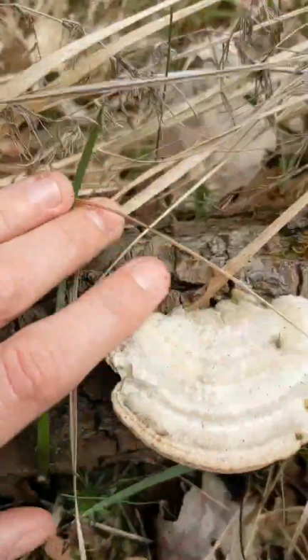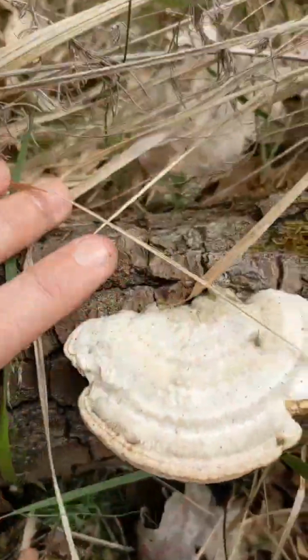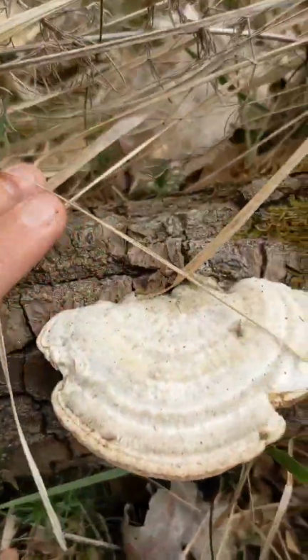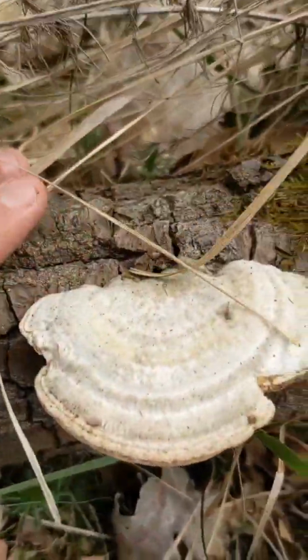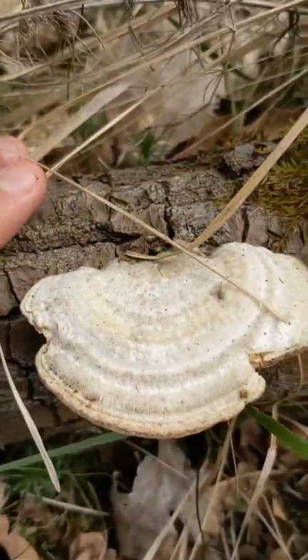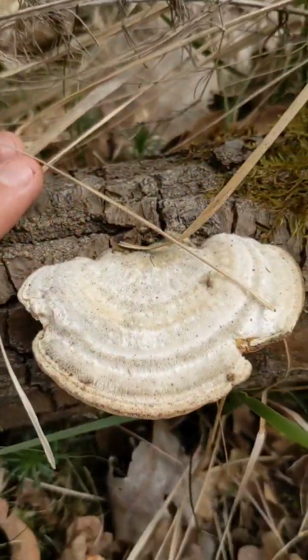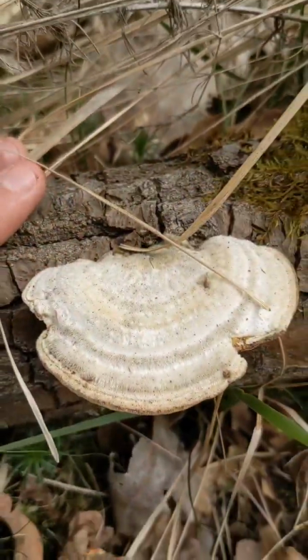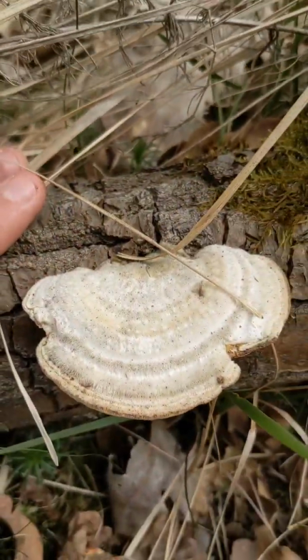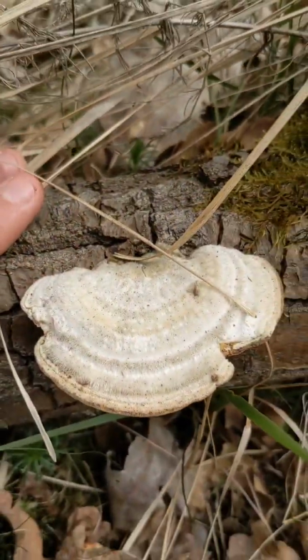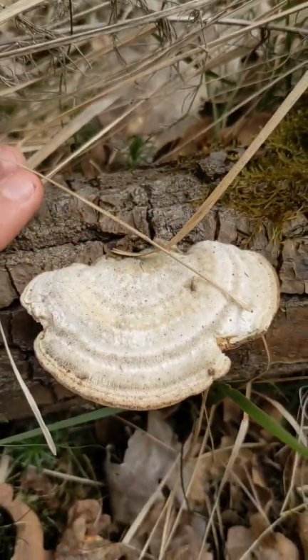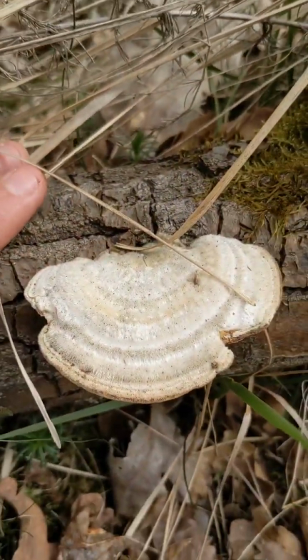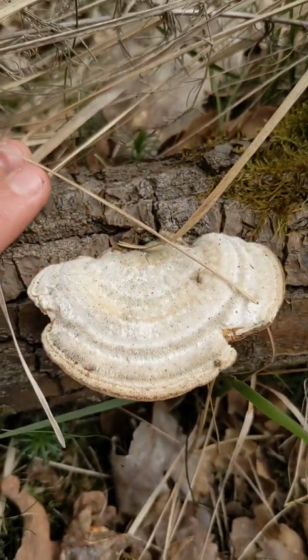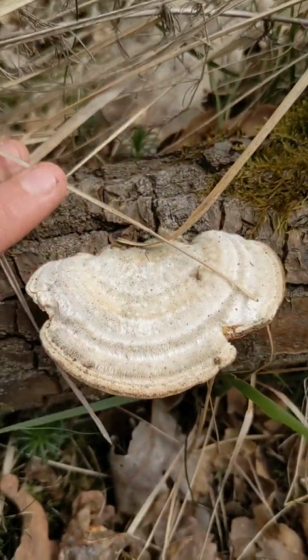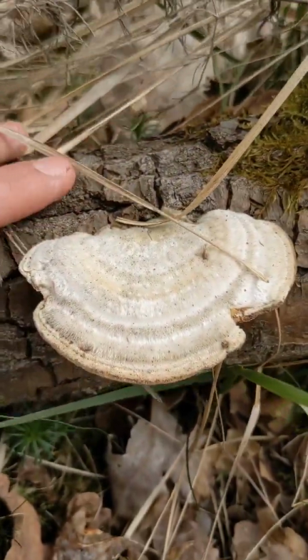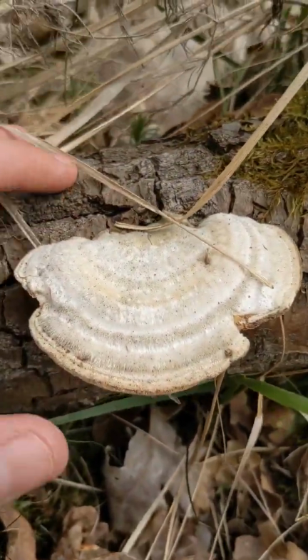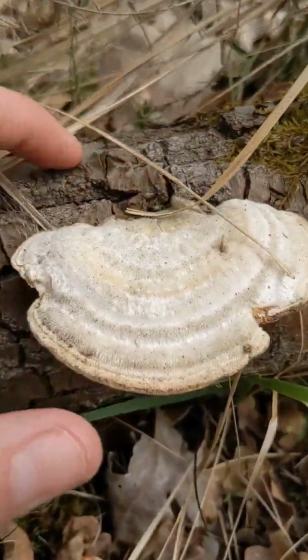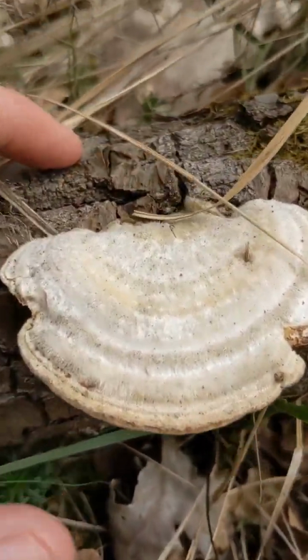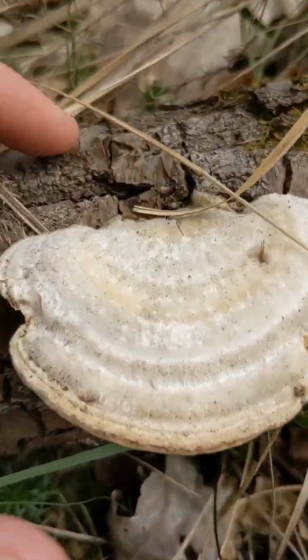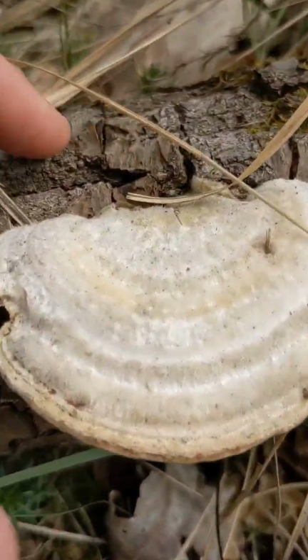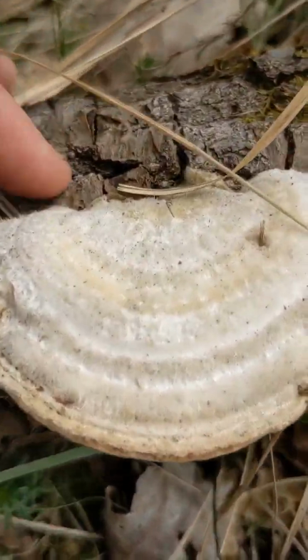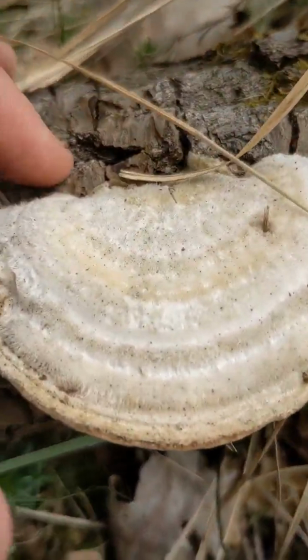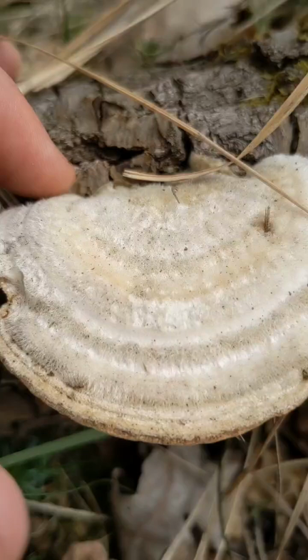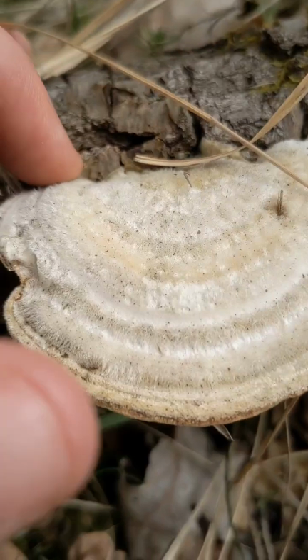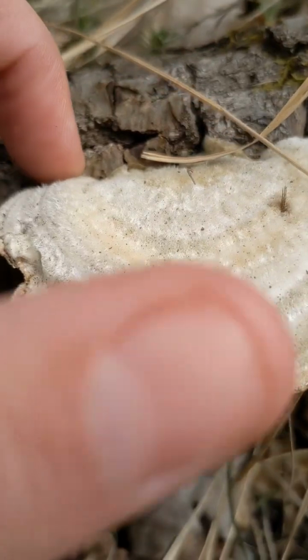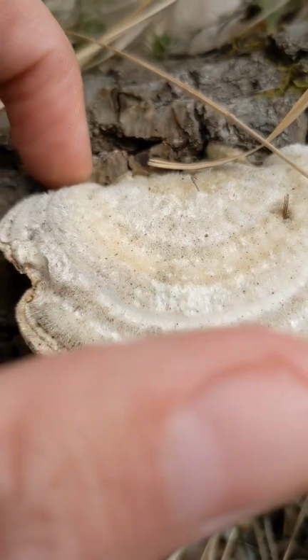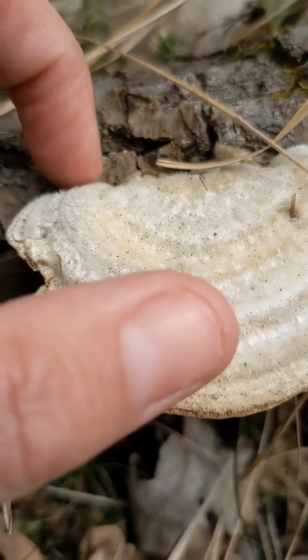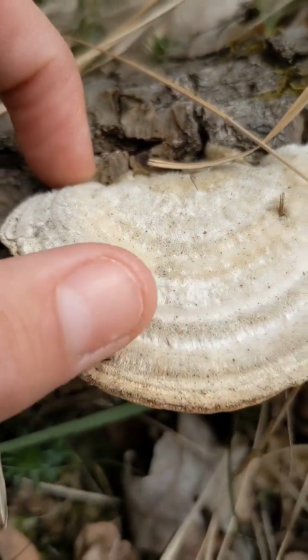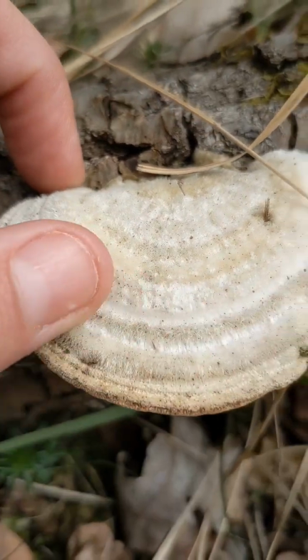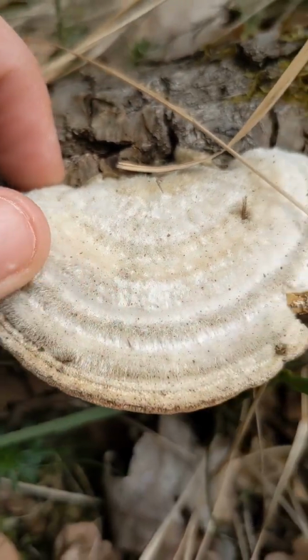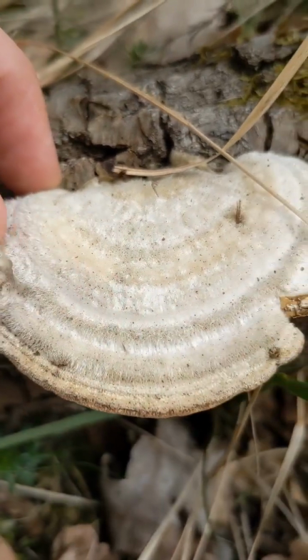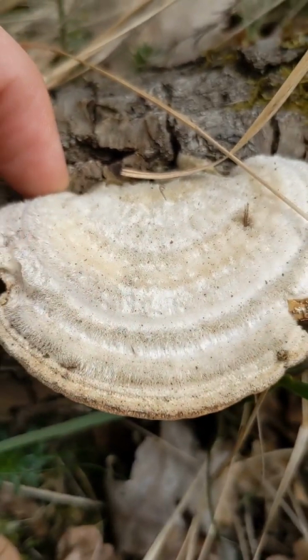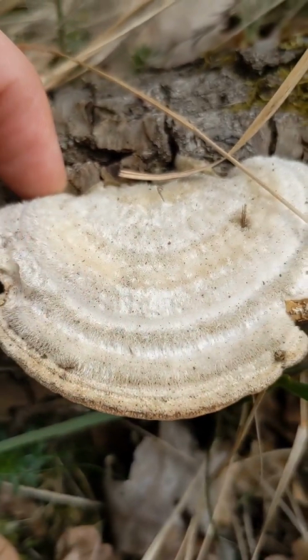So there we go — Trametes hirsuta, the hairy turkey tail.